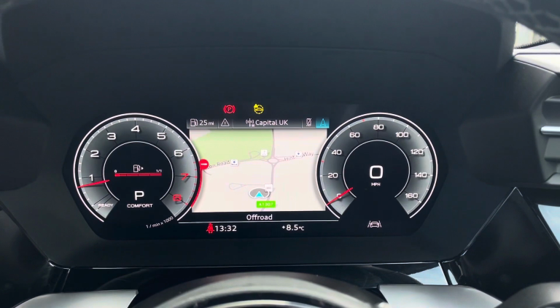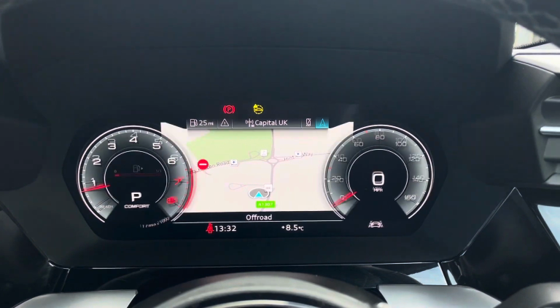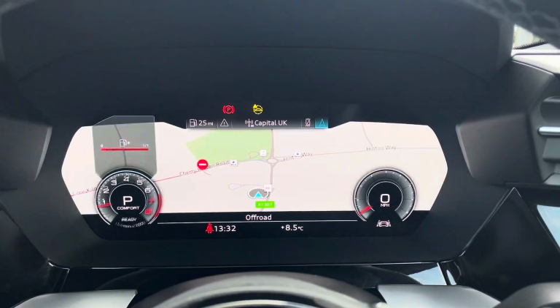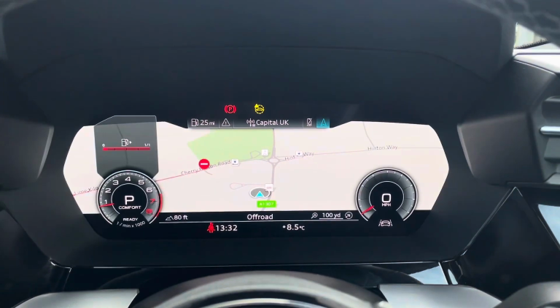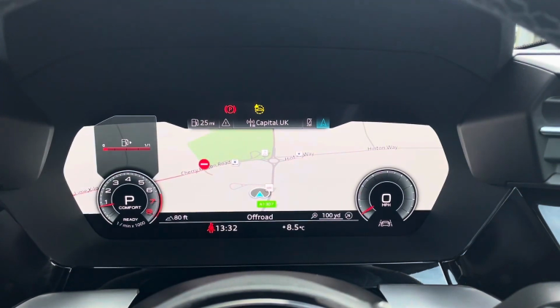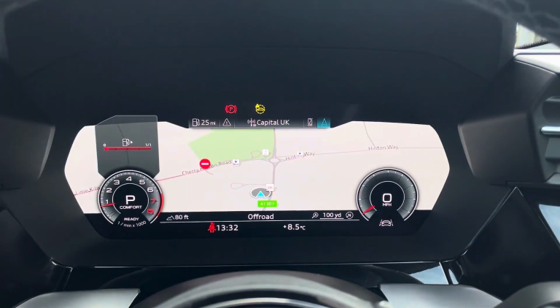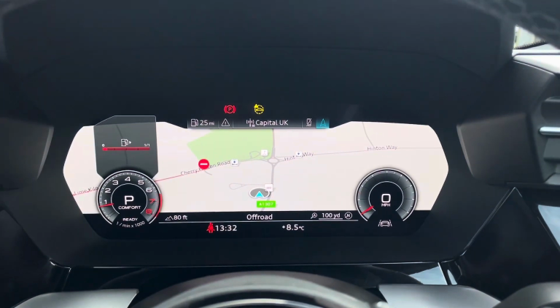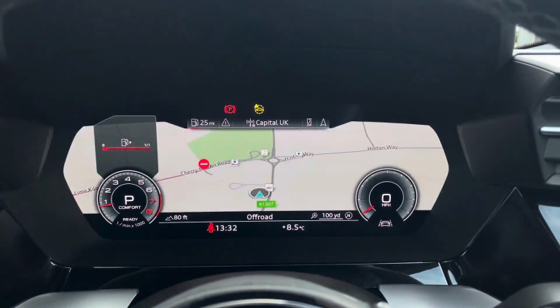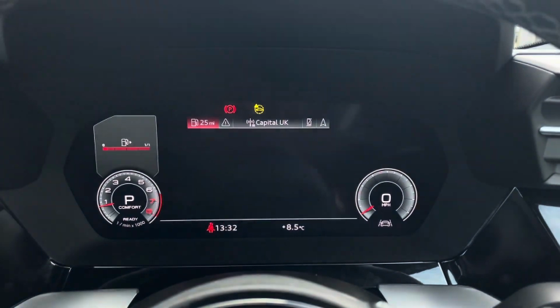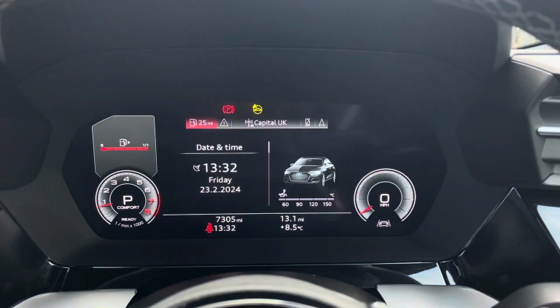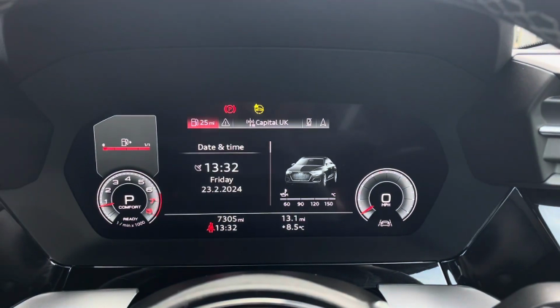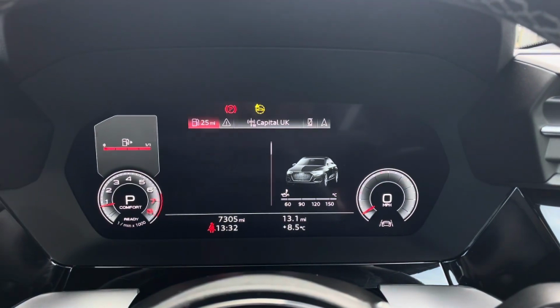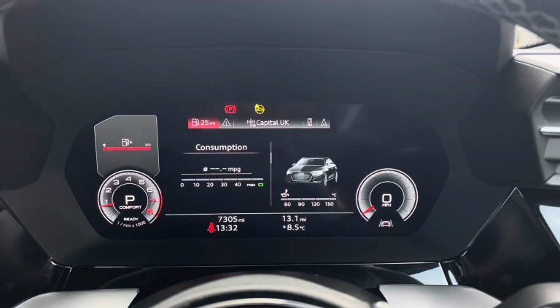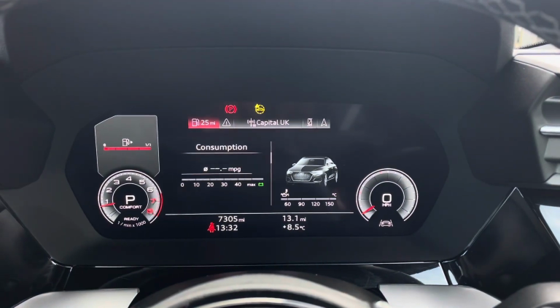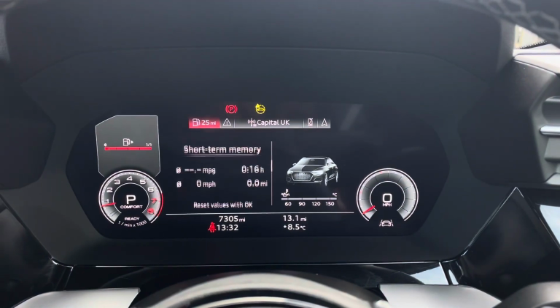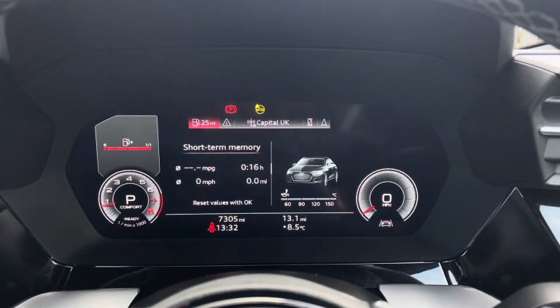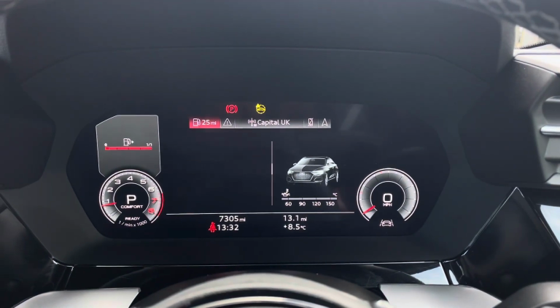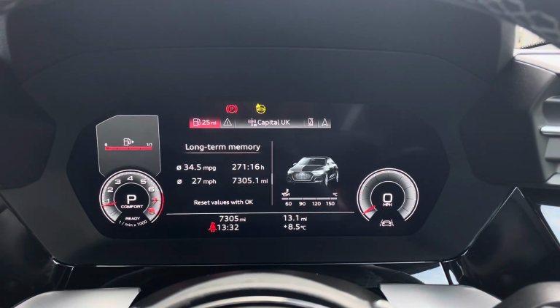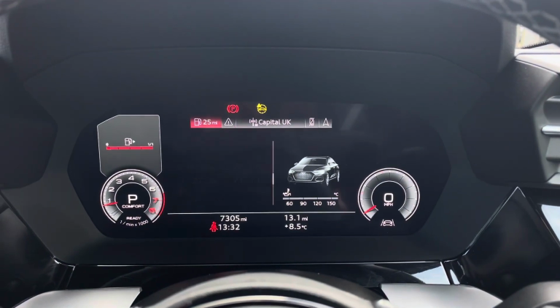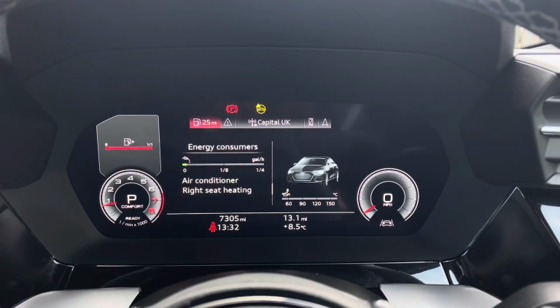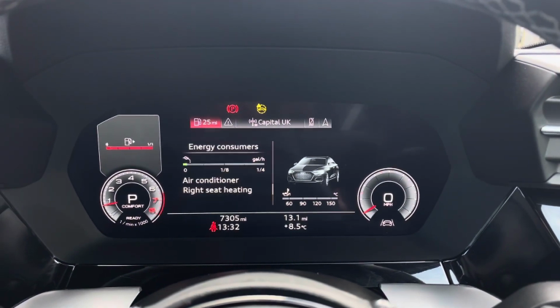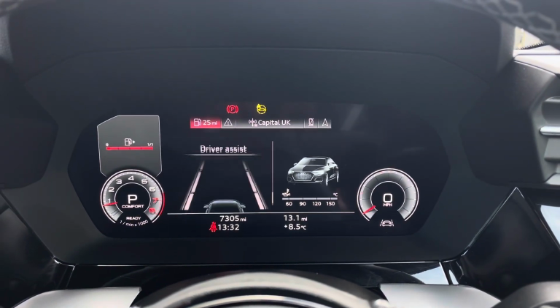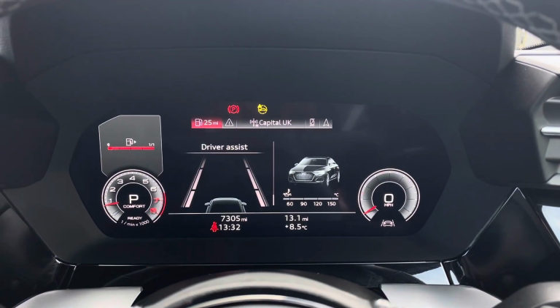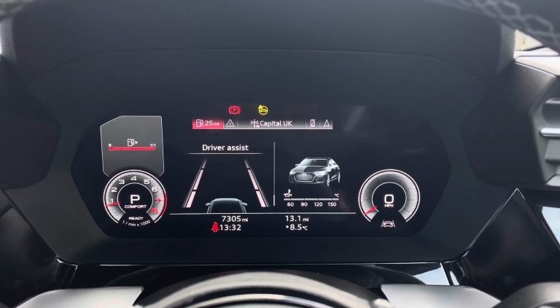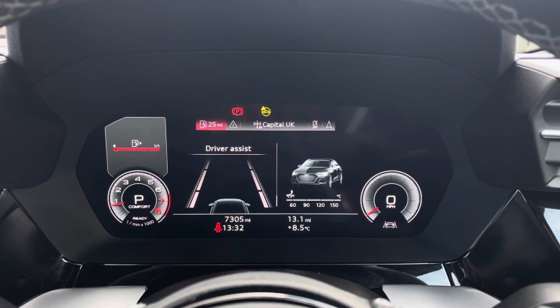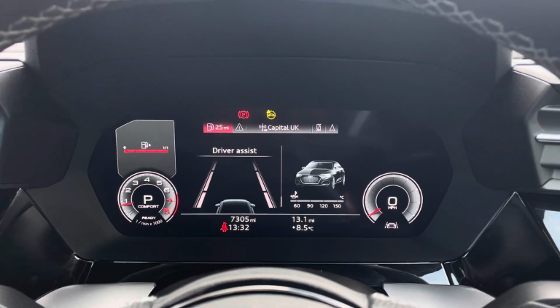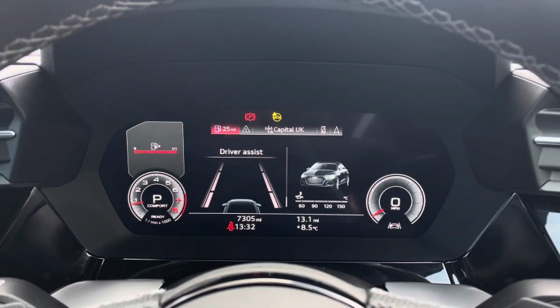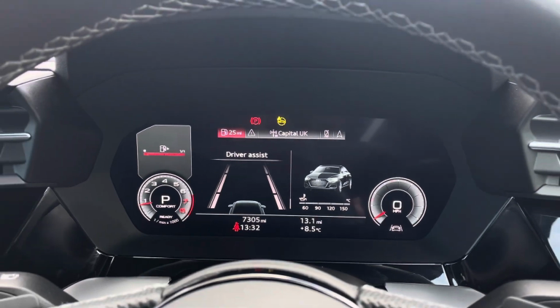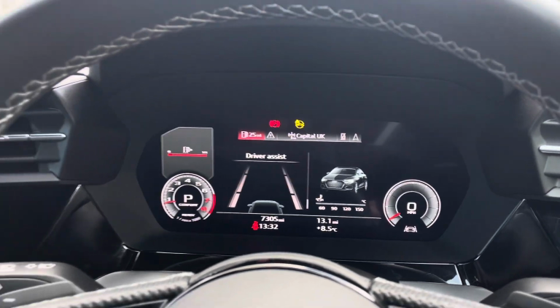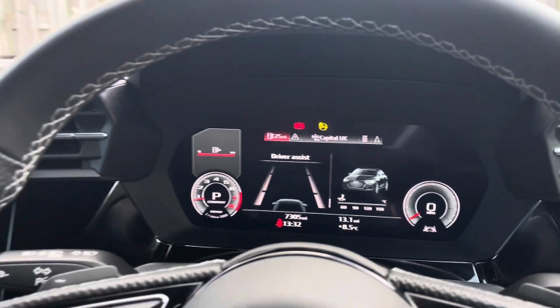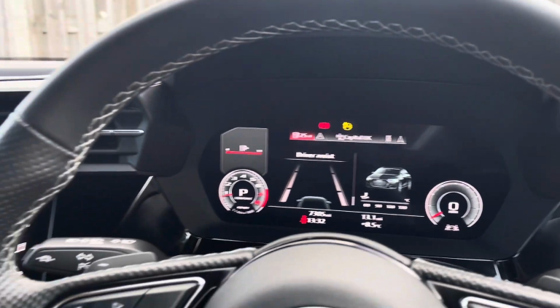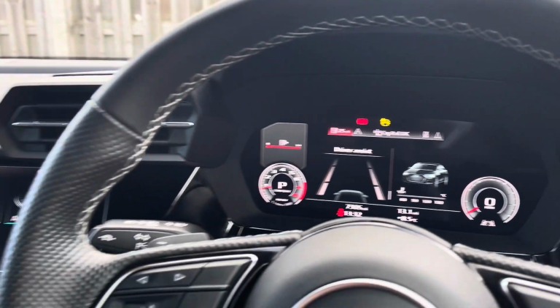From sat-nav through to audio information, this digital display offers far more complexity than the information offered by traditional dials.